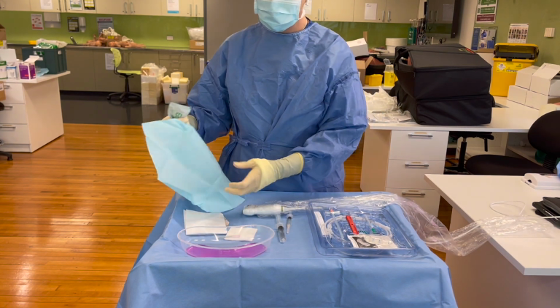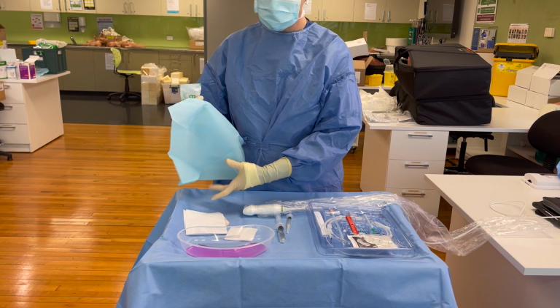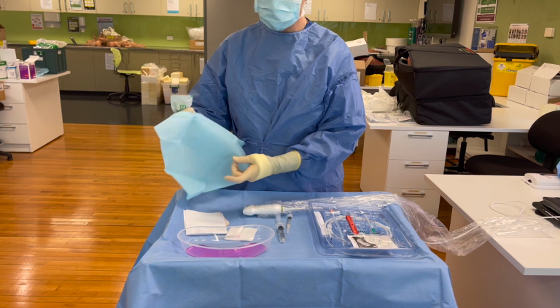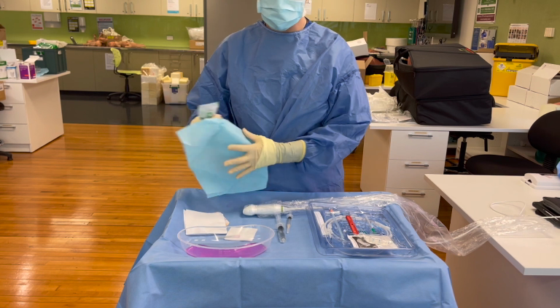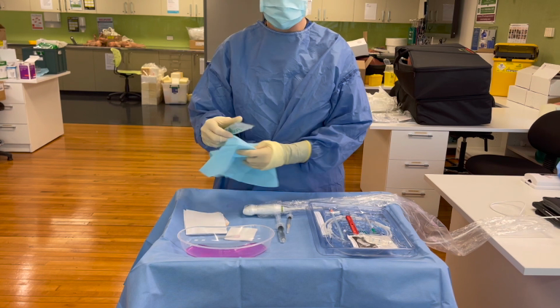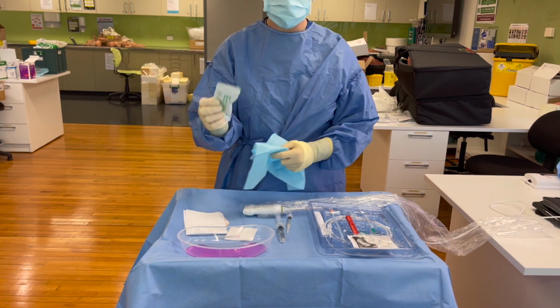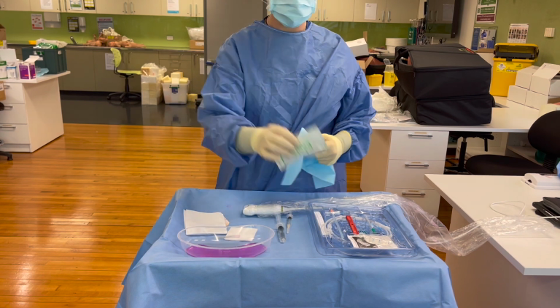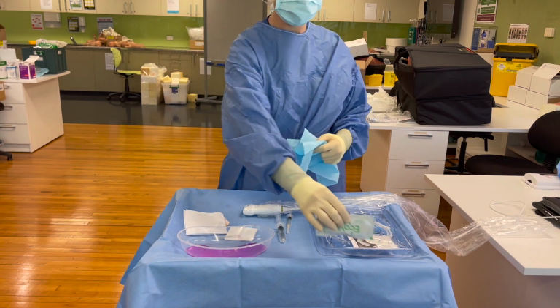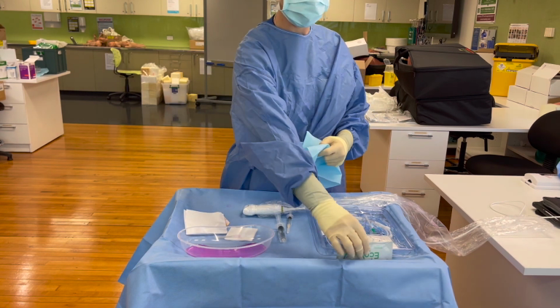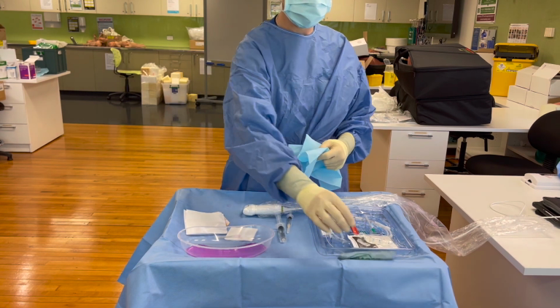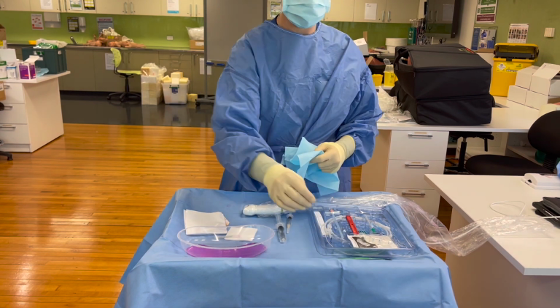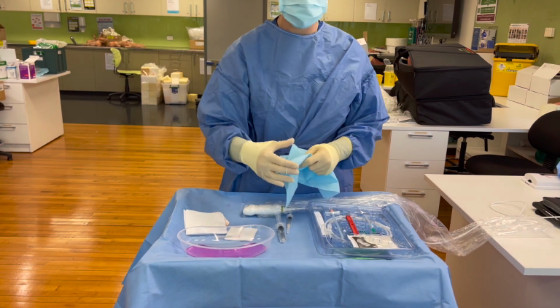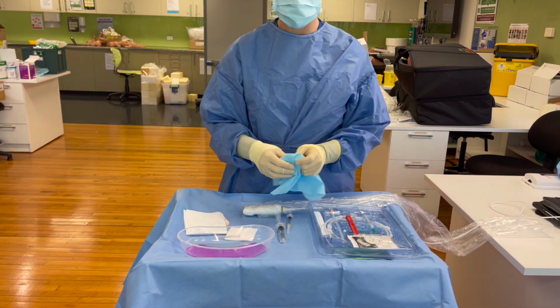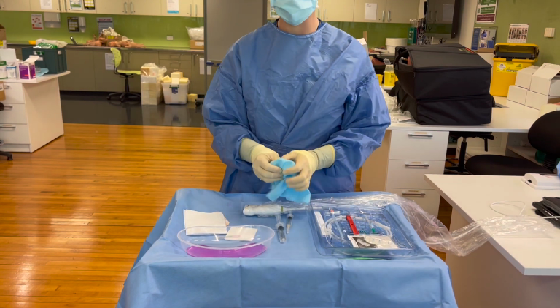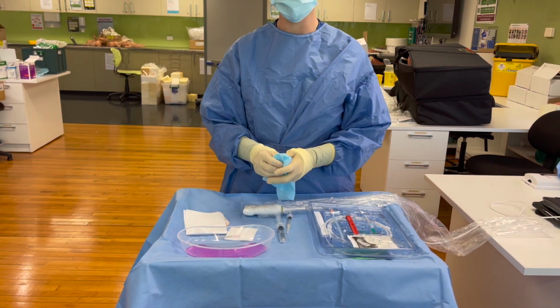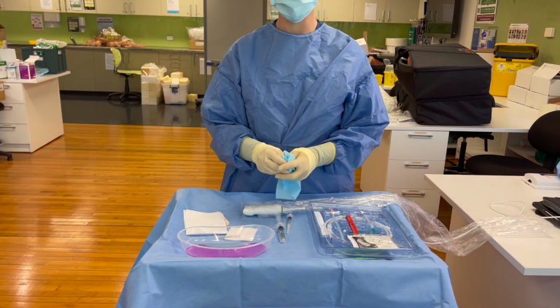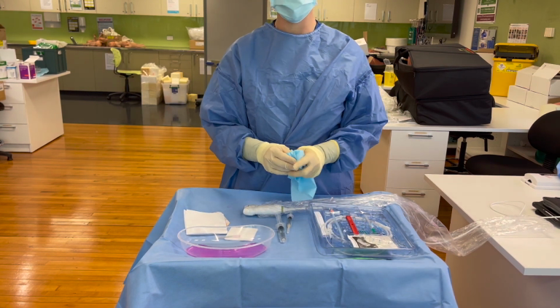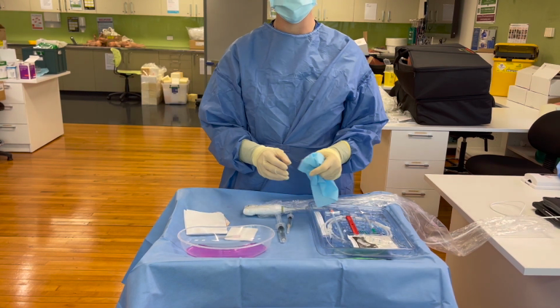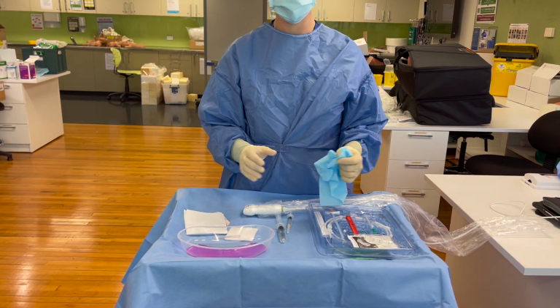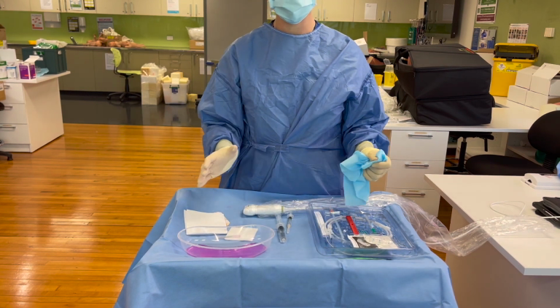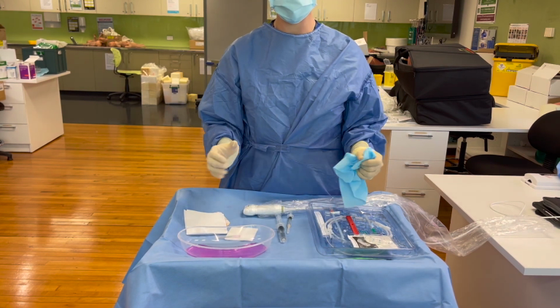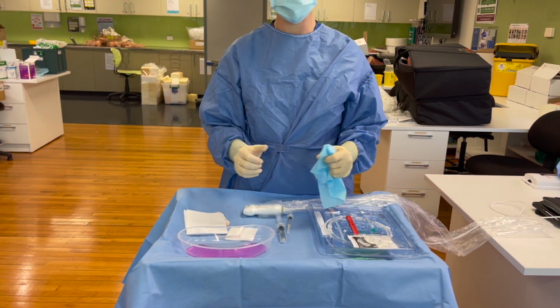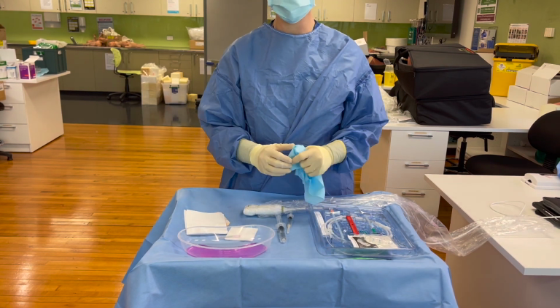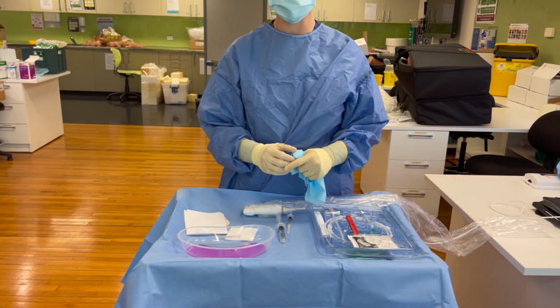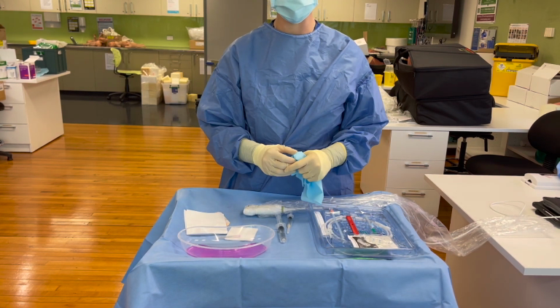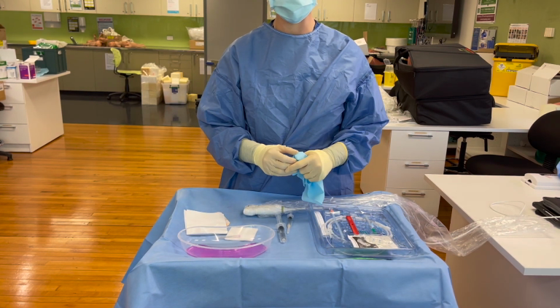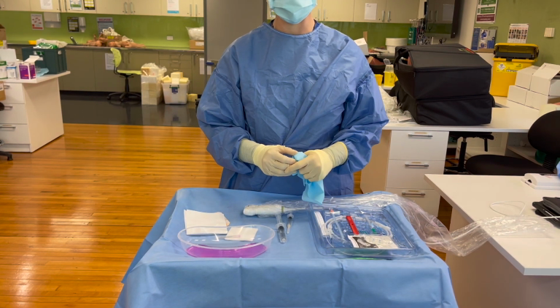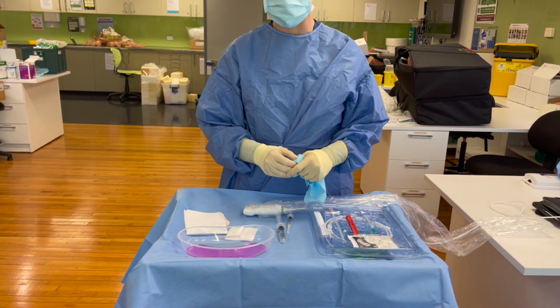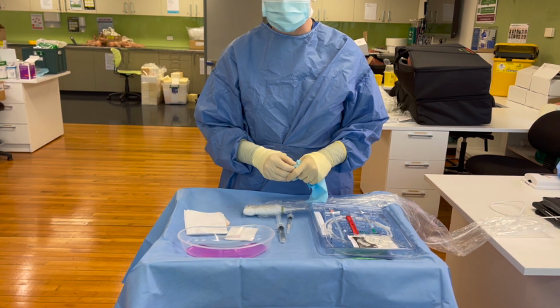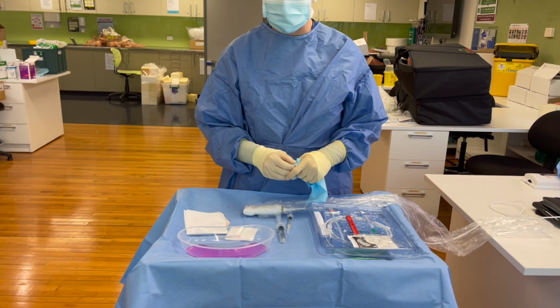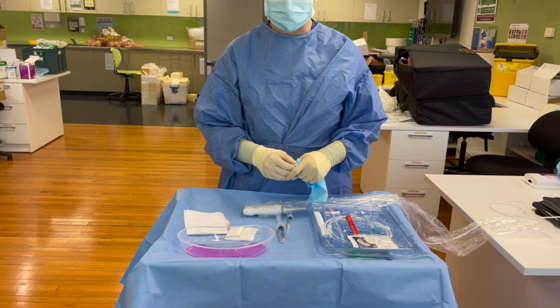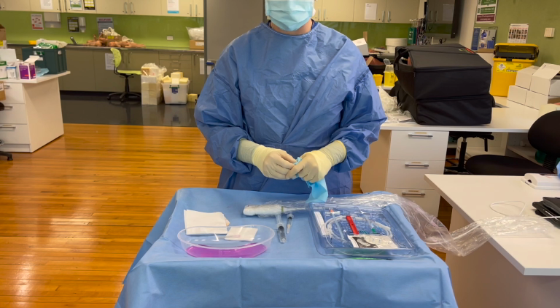Keep your sterile gel ready for when your patient is prepped and draped and you're ready to use it.